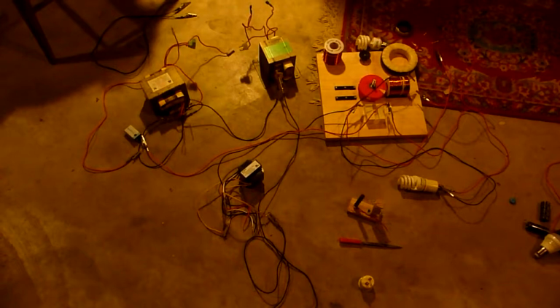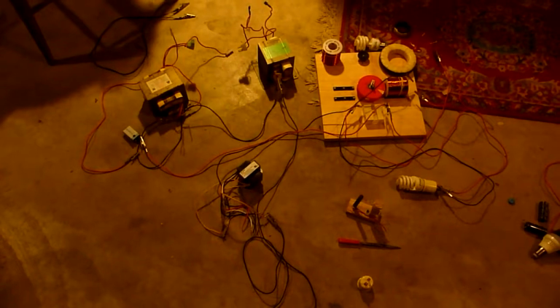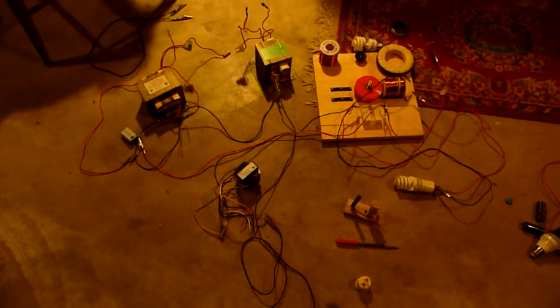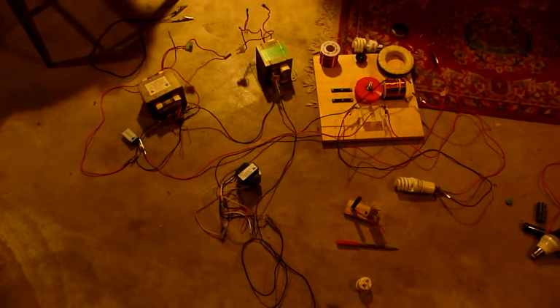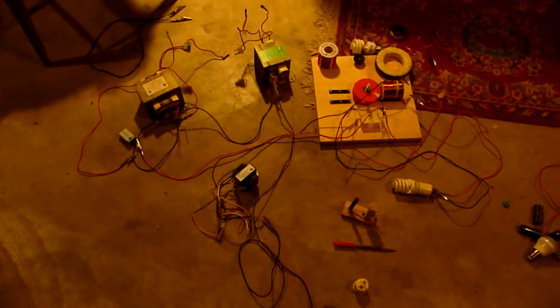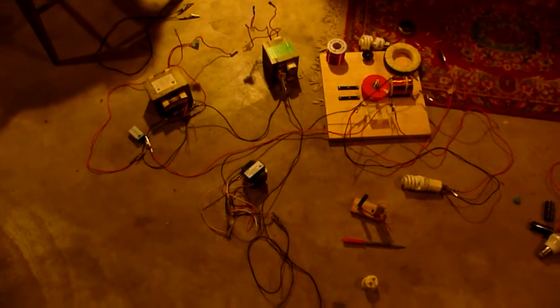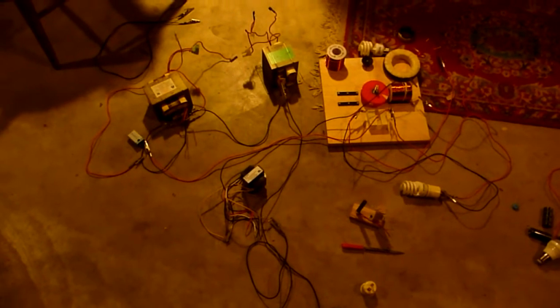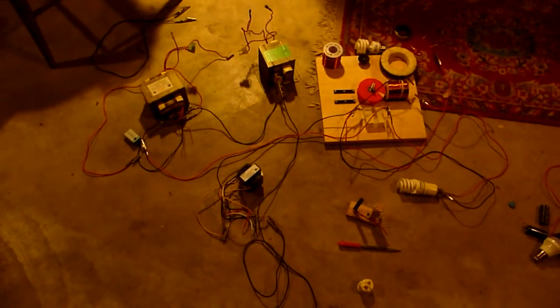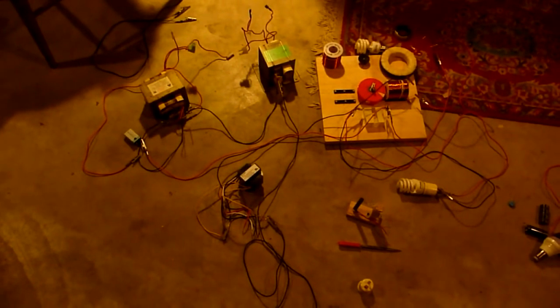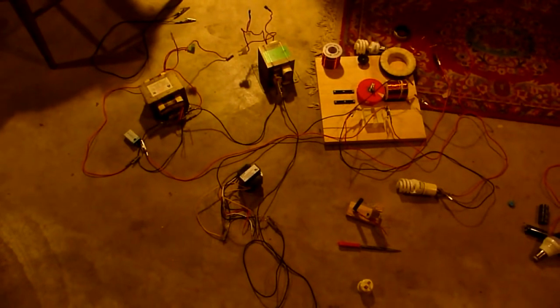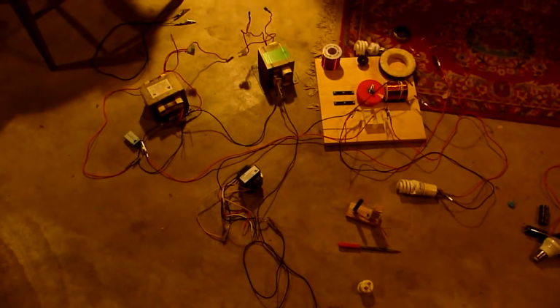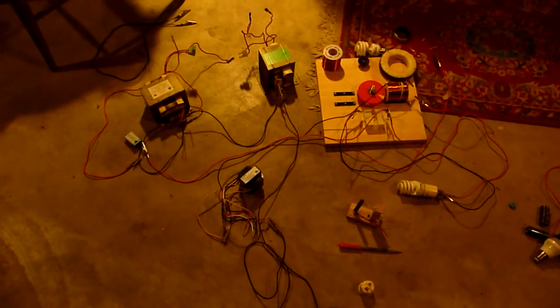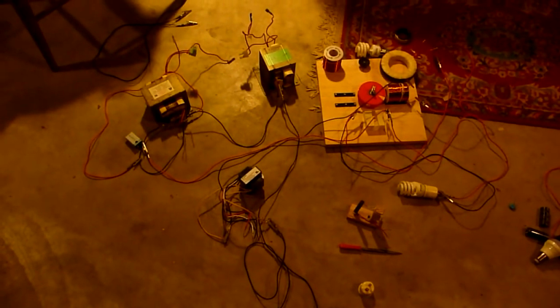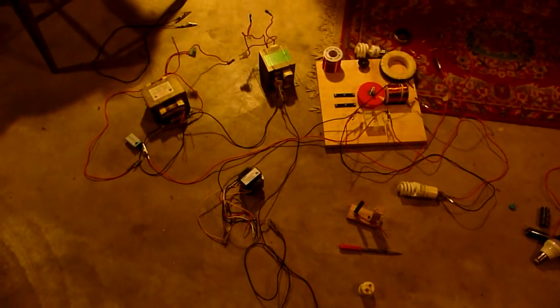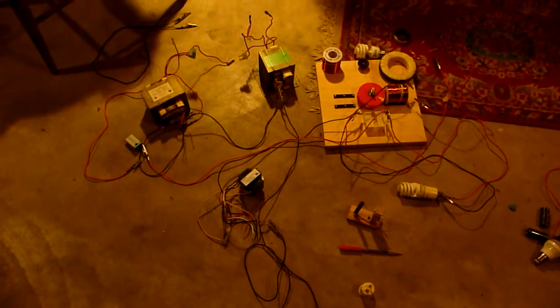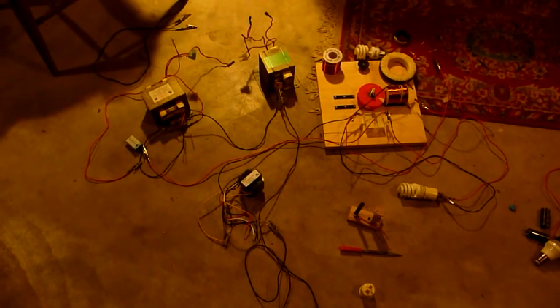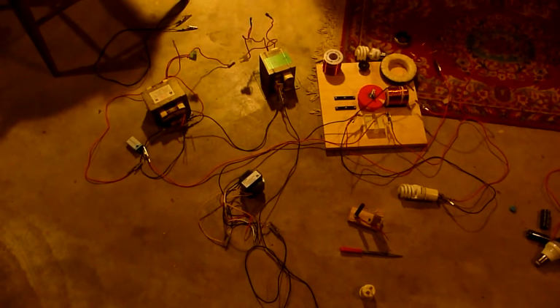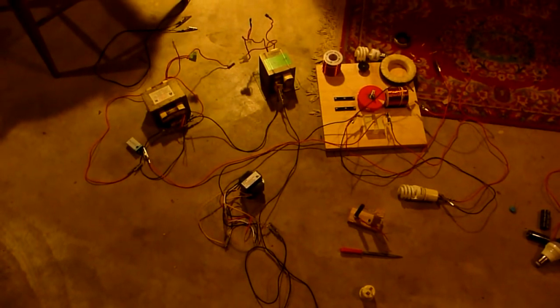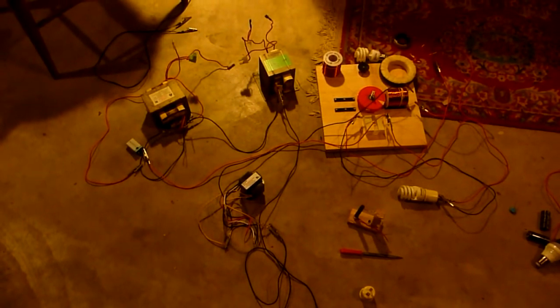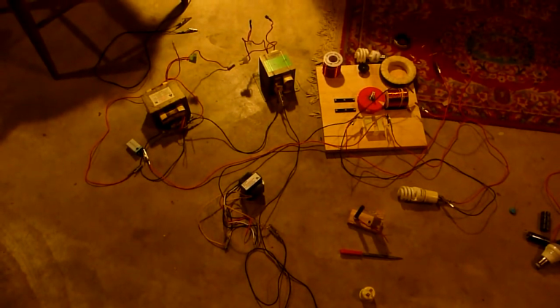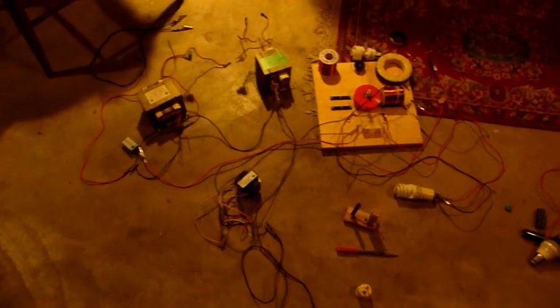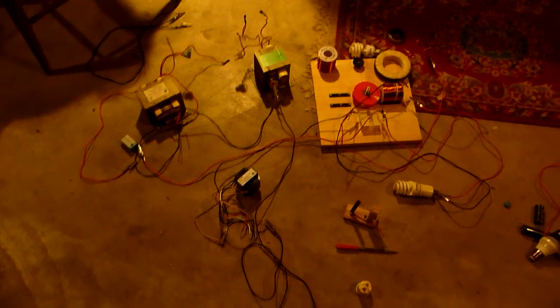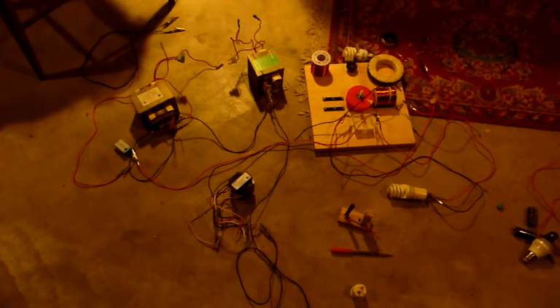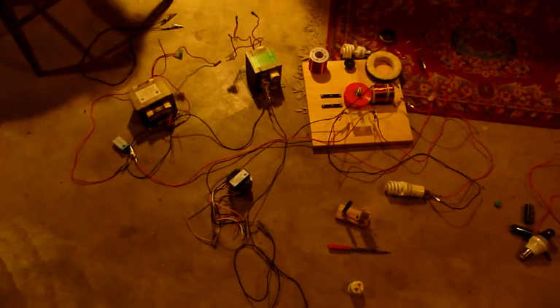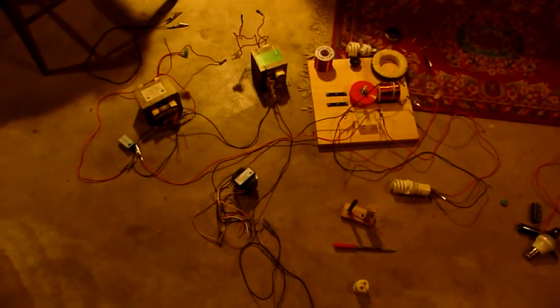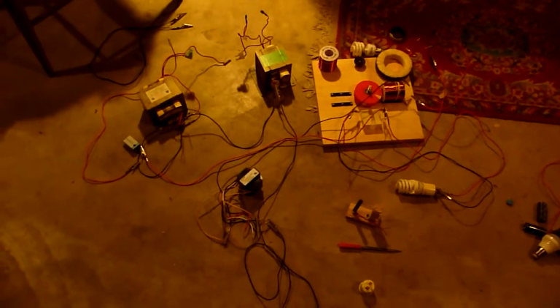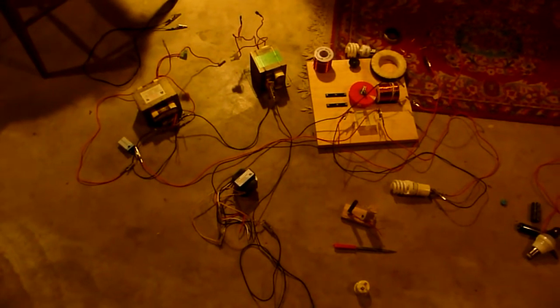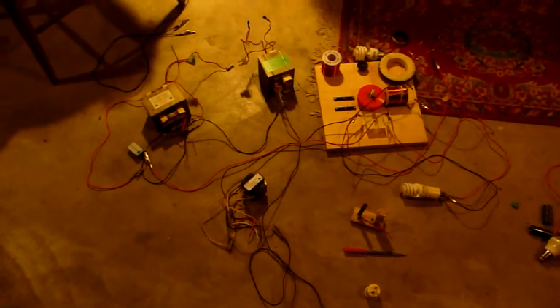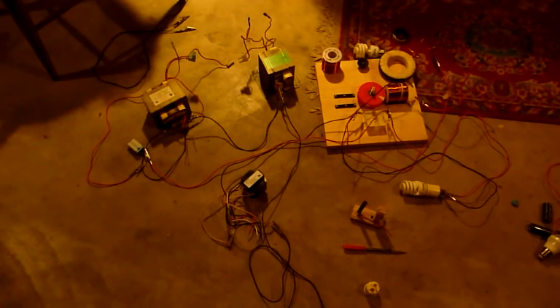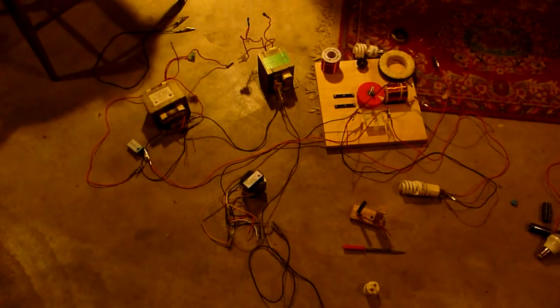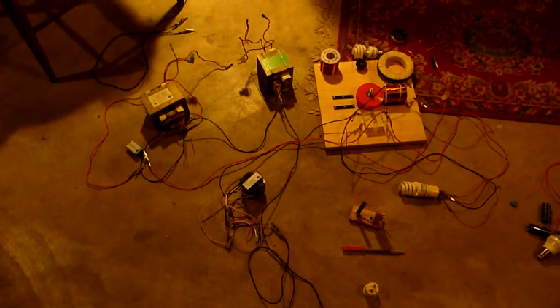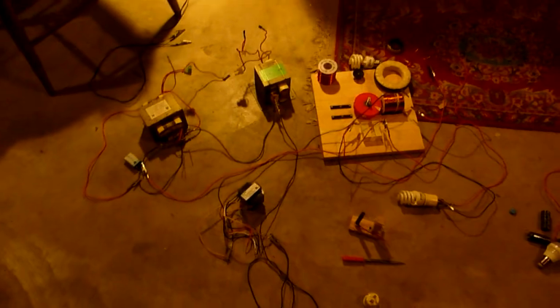Hello YouTube, this is a continuation of the experiments into the BEC-EMF.